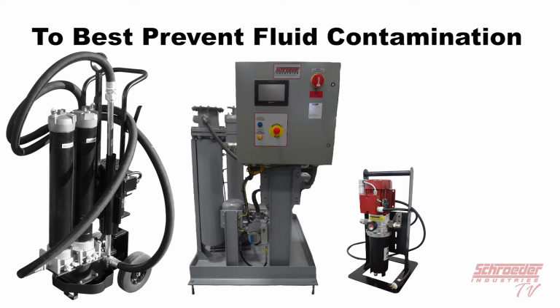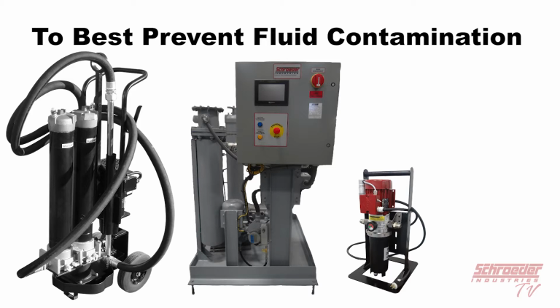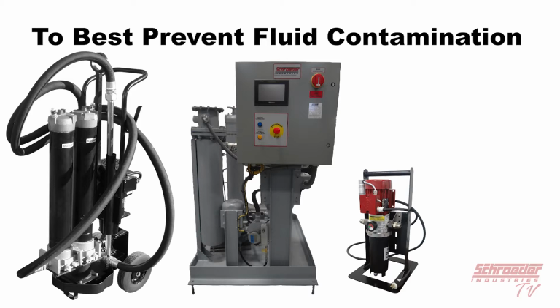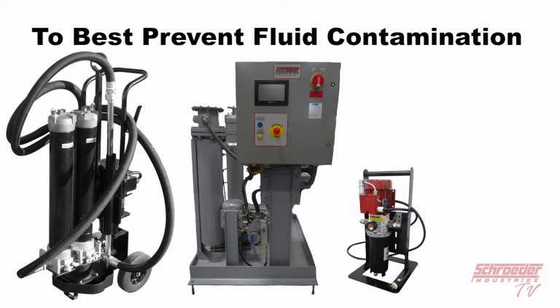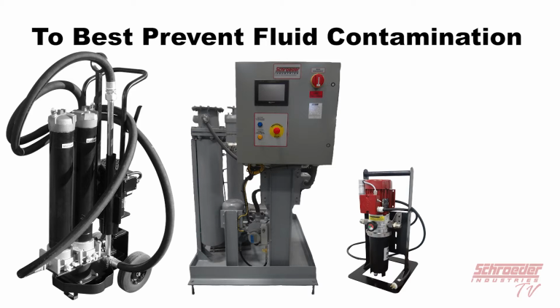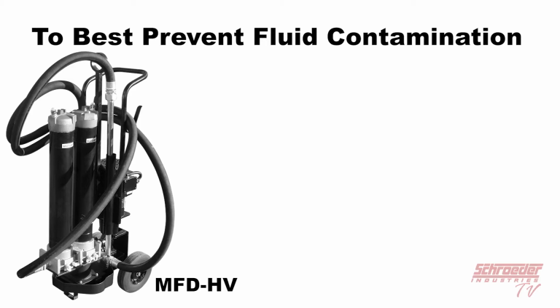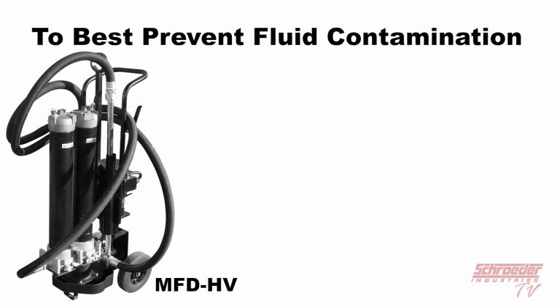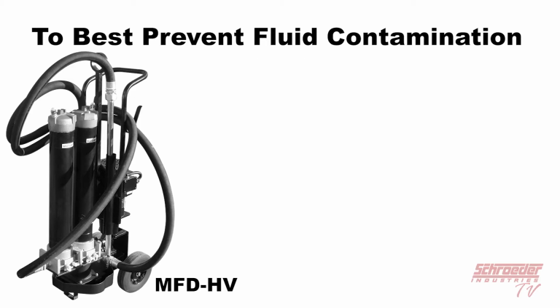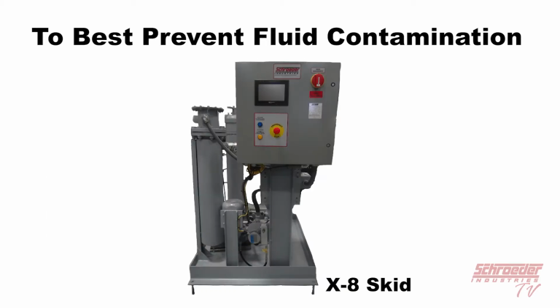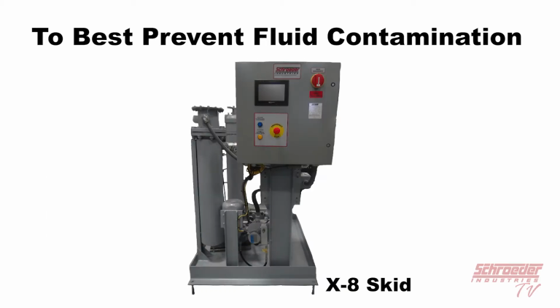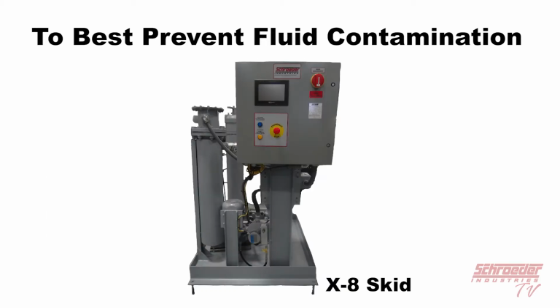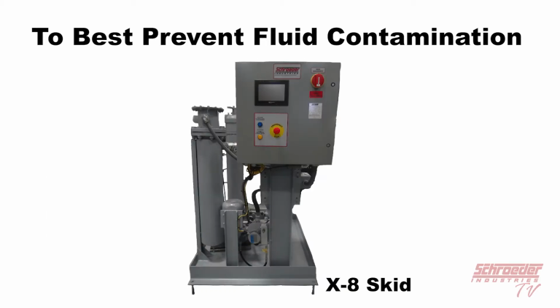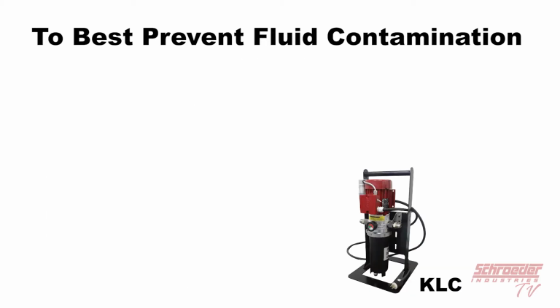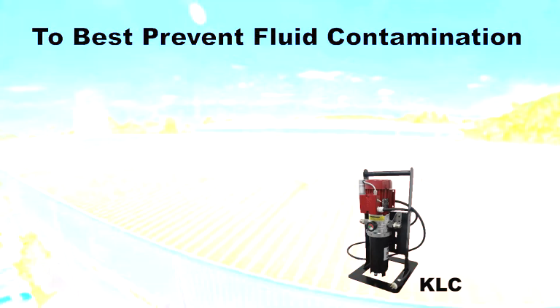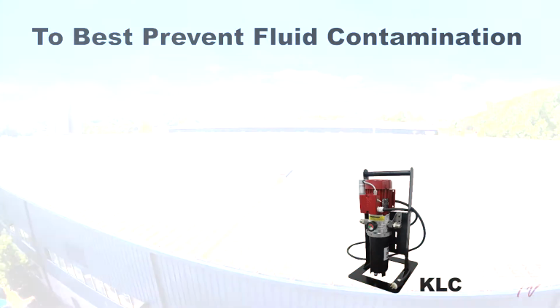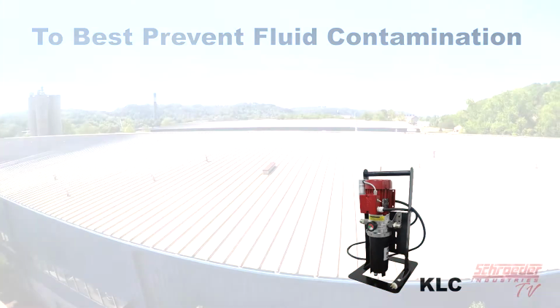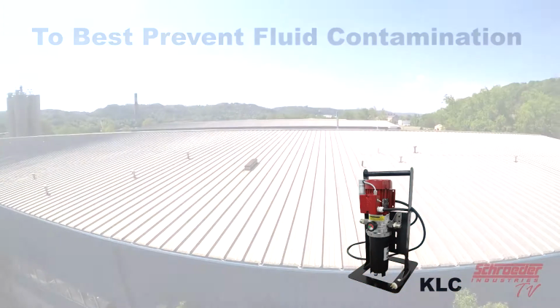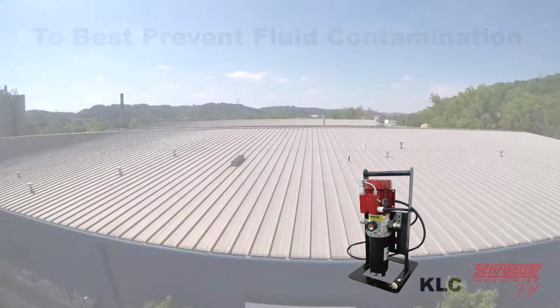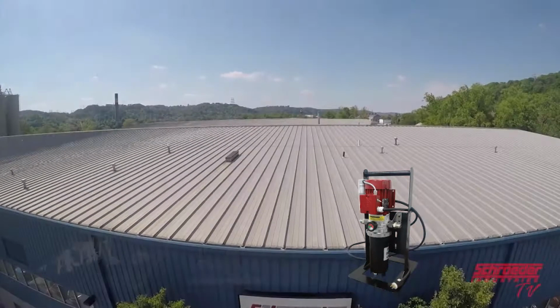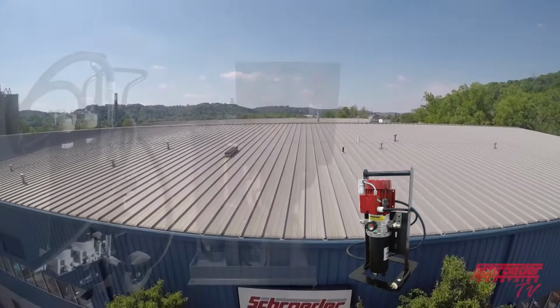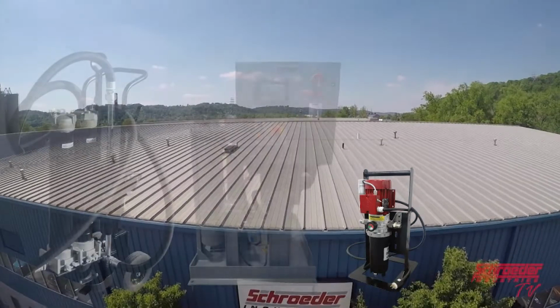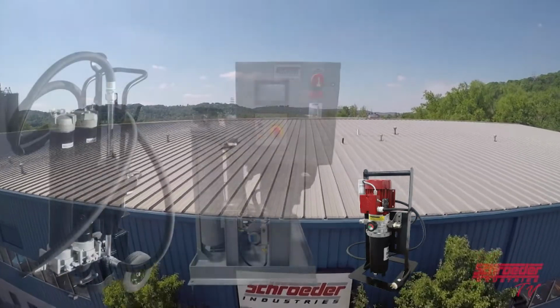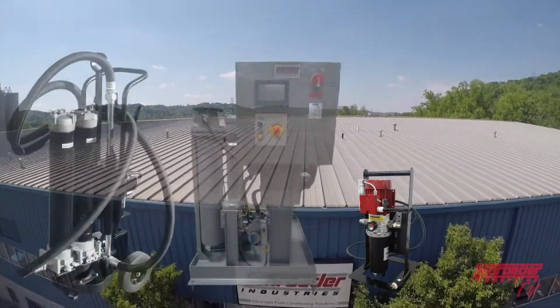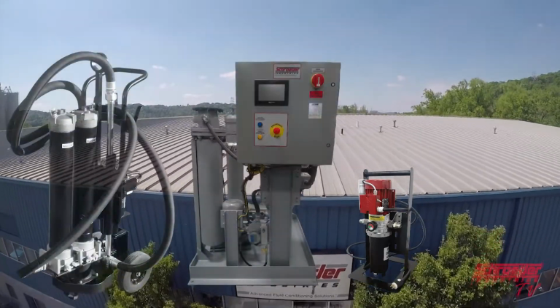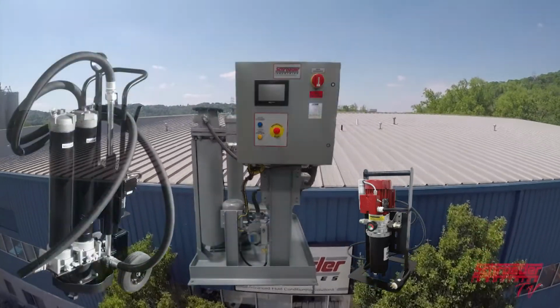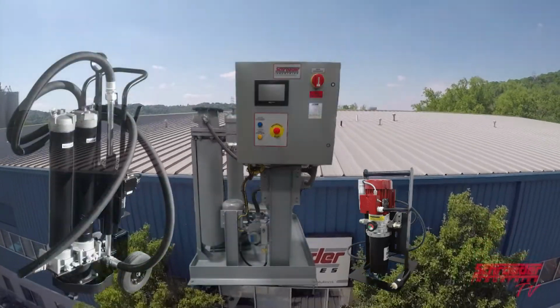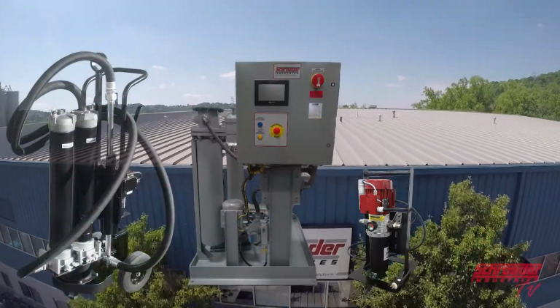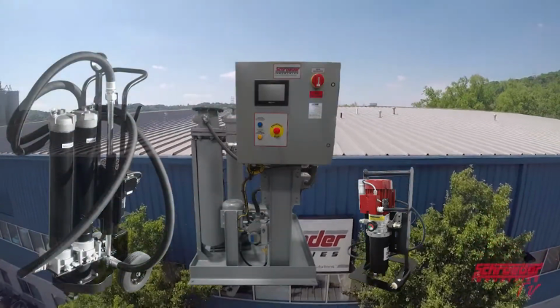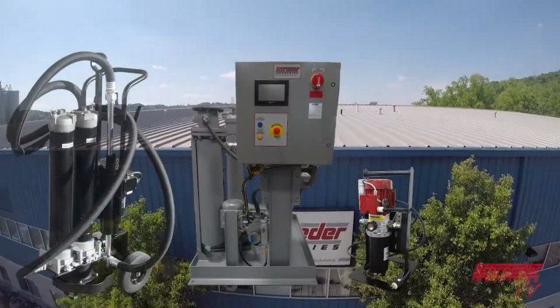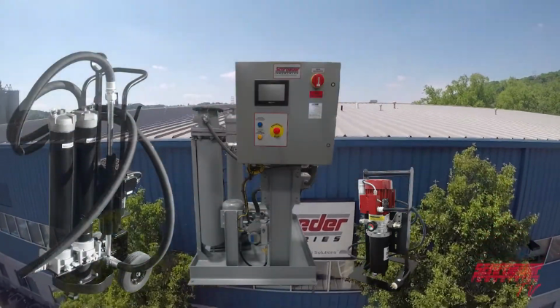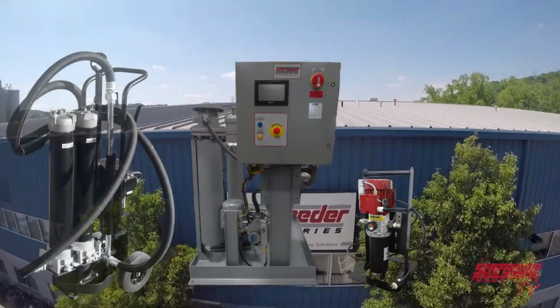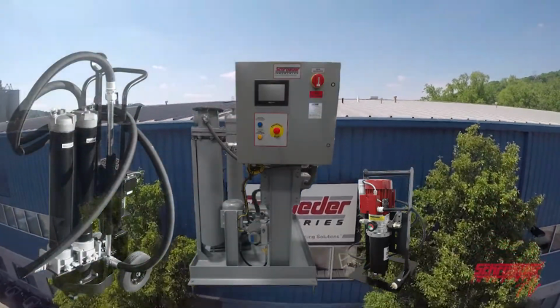Whether it be in cart, skid, or kidney loop system form, there's a Schroeder product ideal for the equipment you operate.